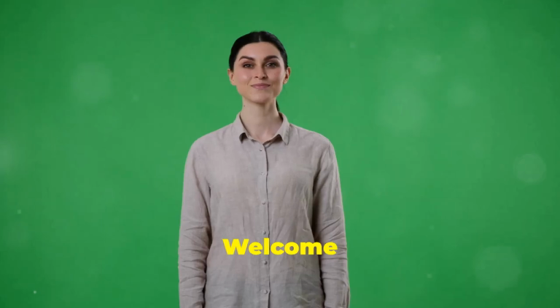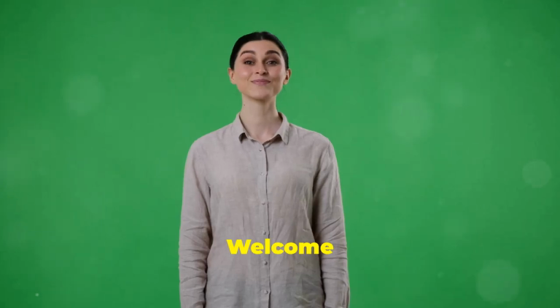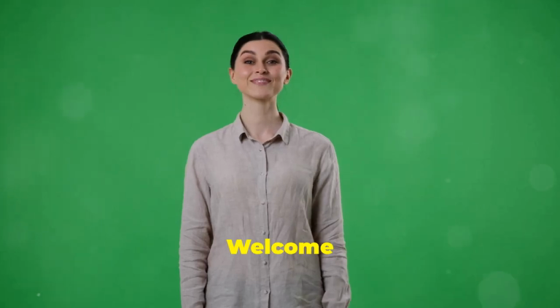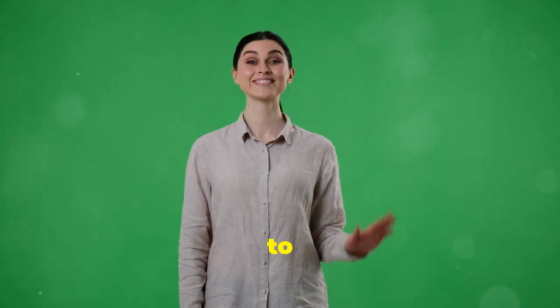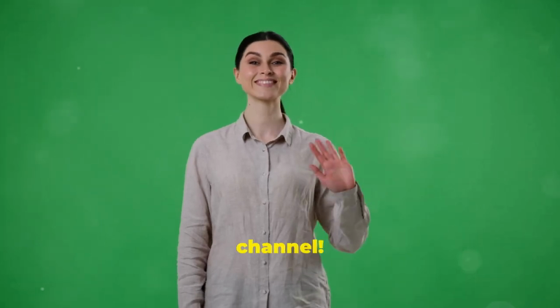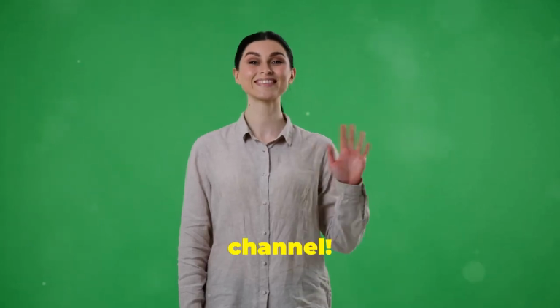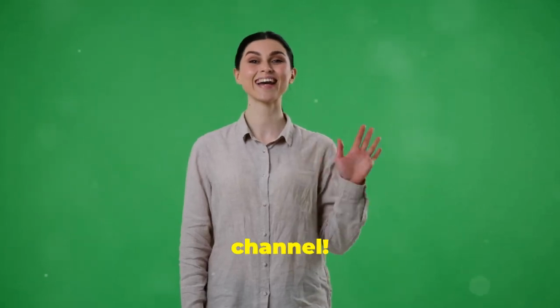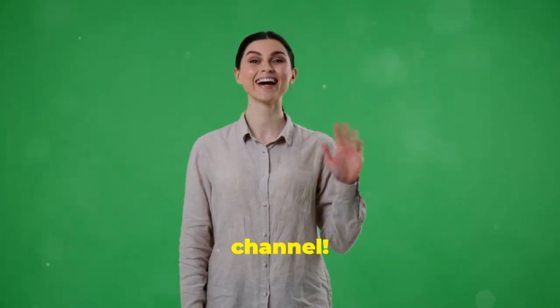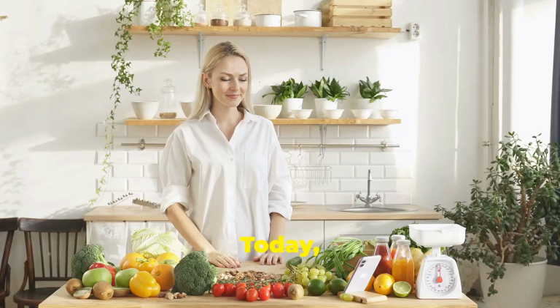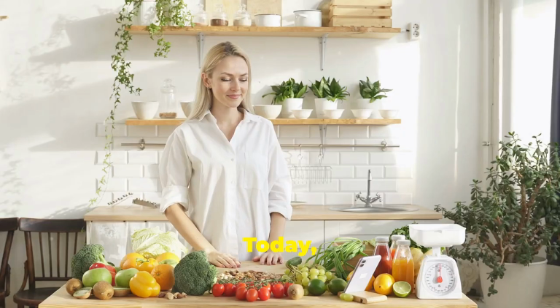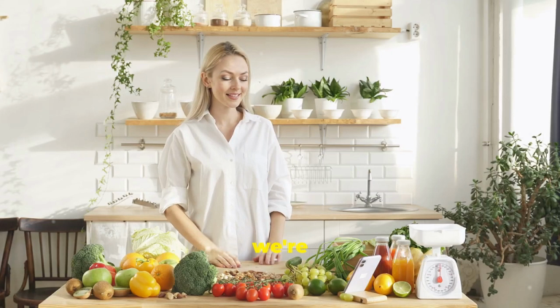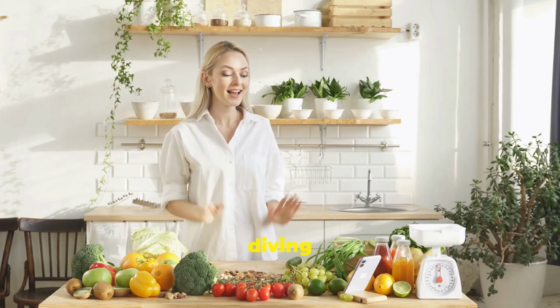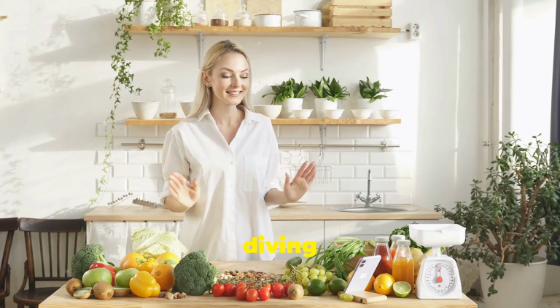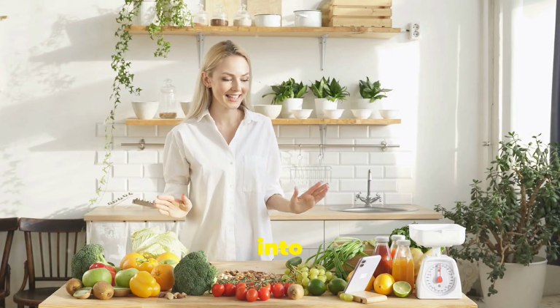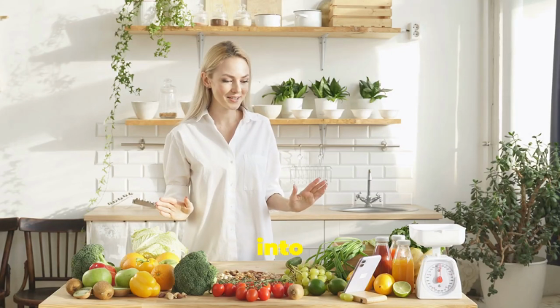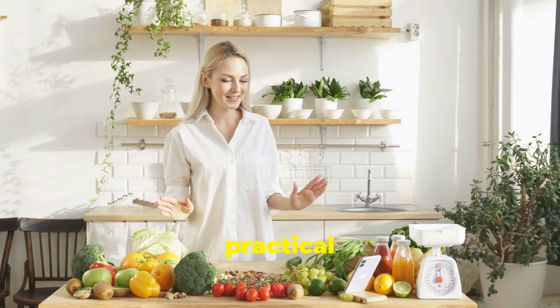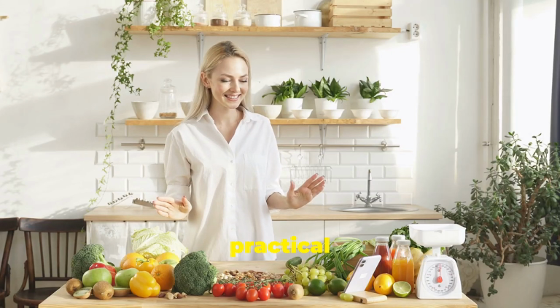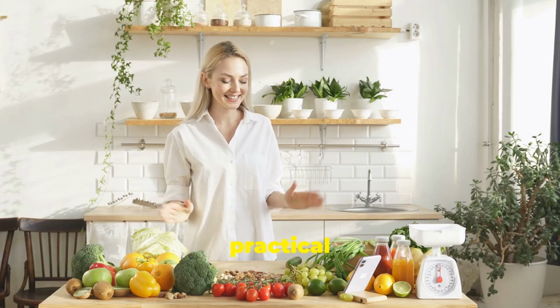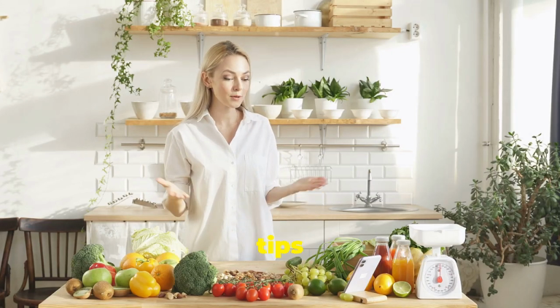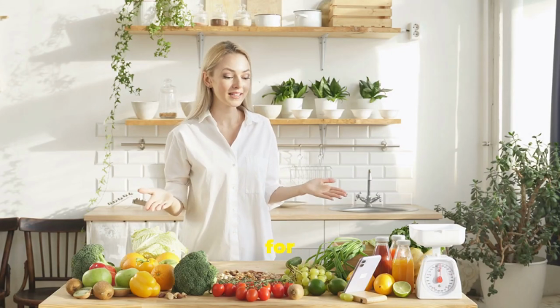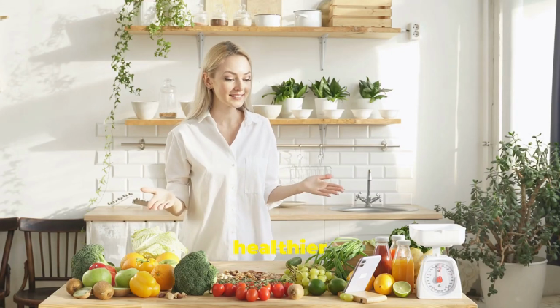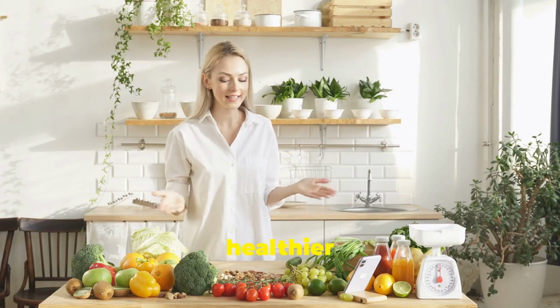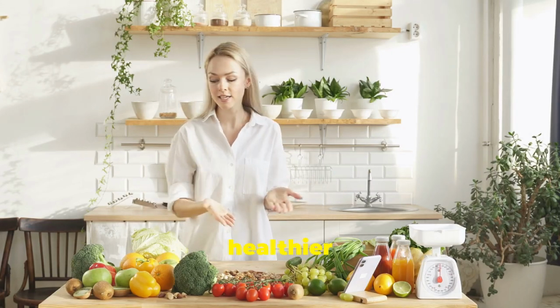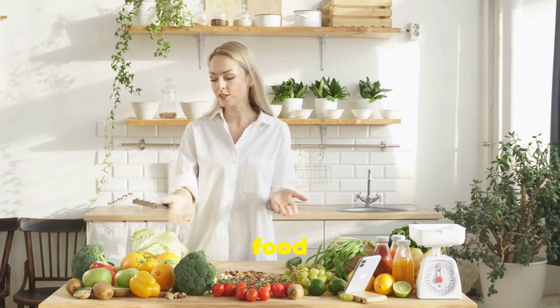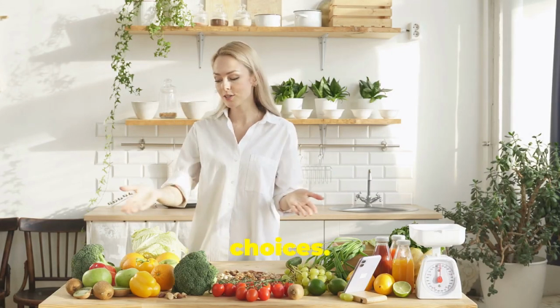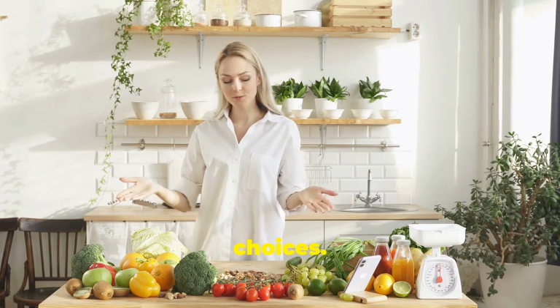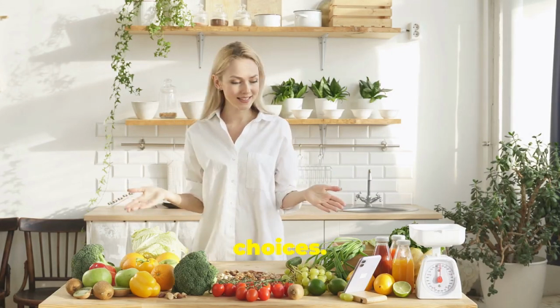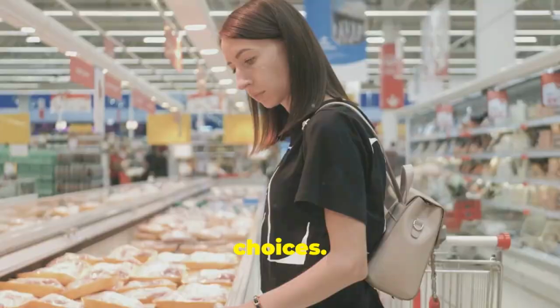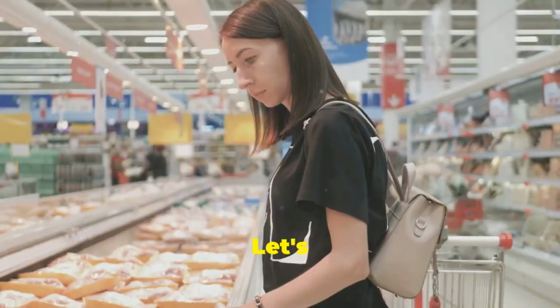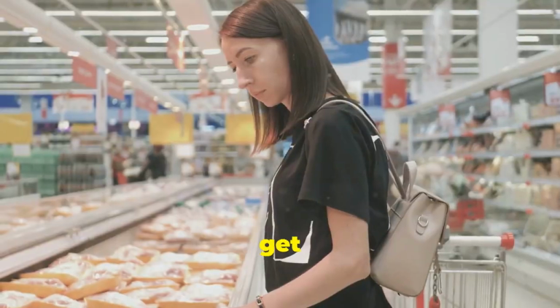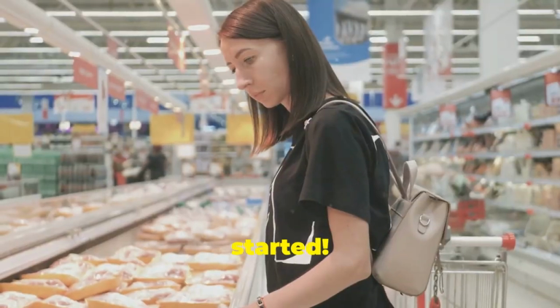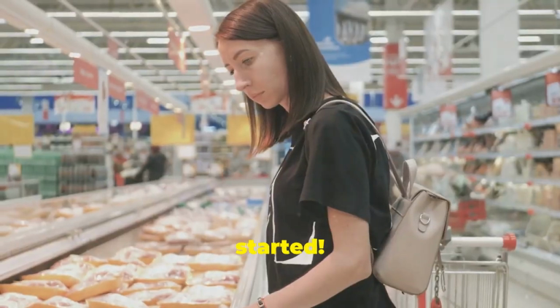Welcome to our channel. Today we're diving into practical tips for healthier food choices. Let's get started.